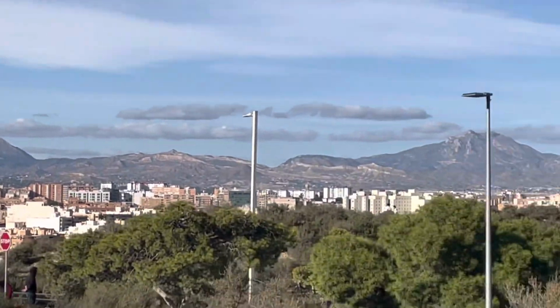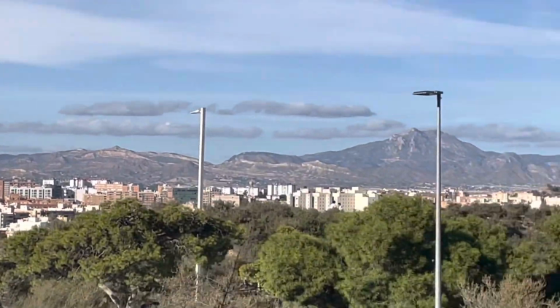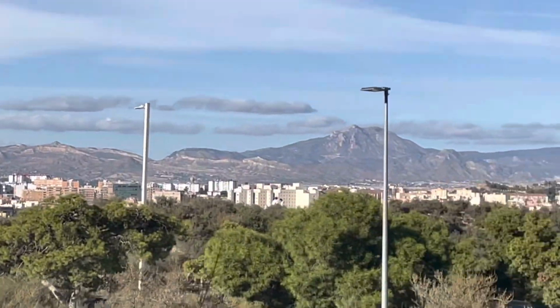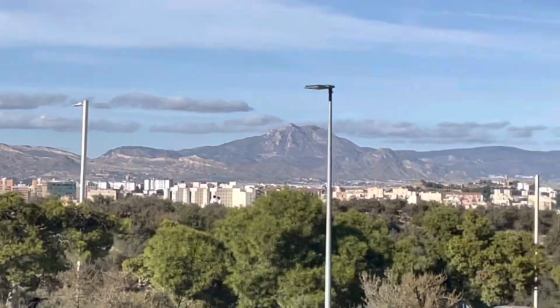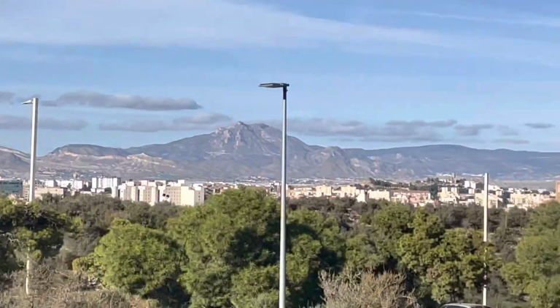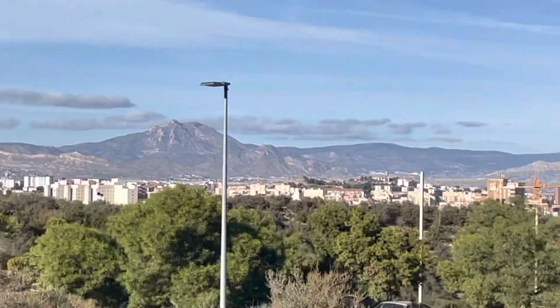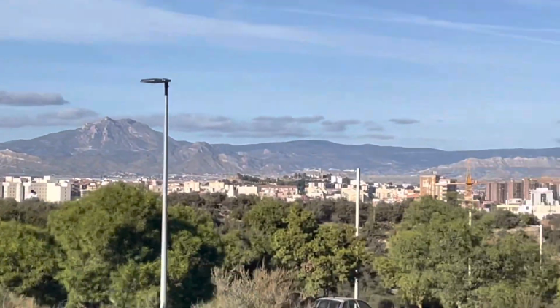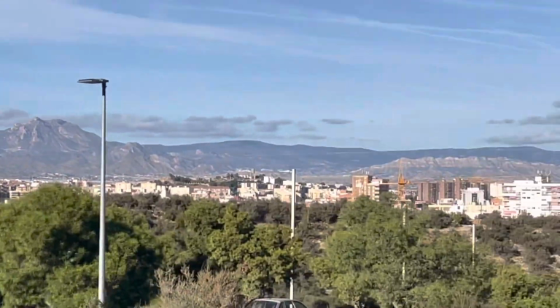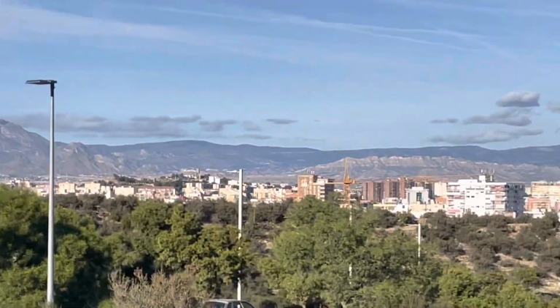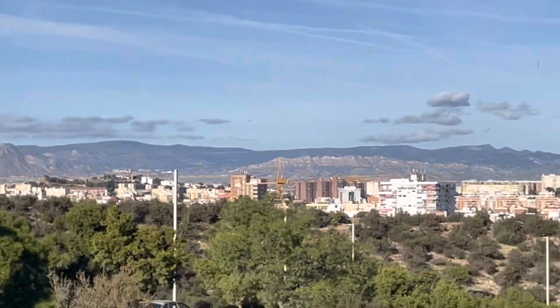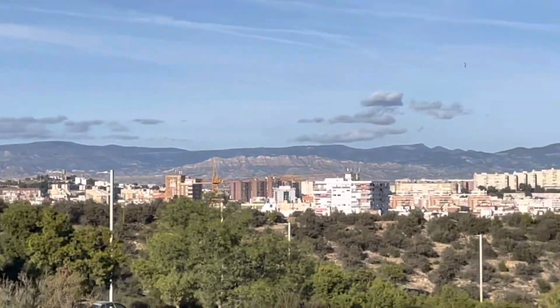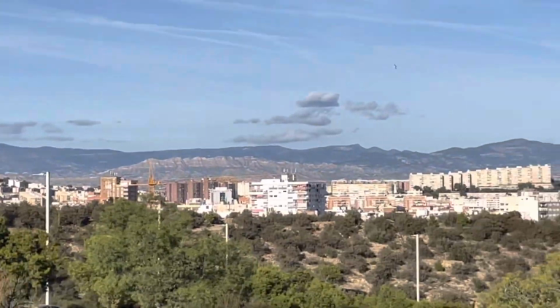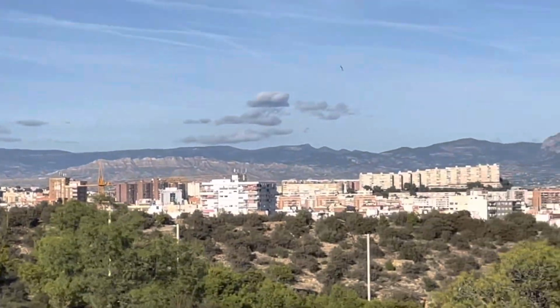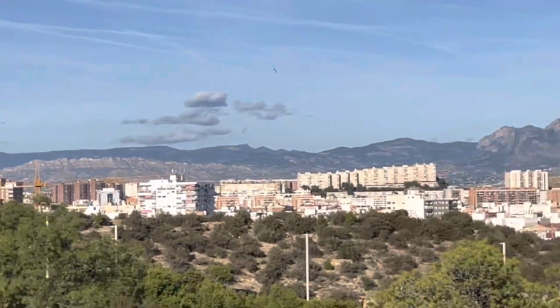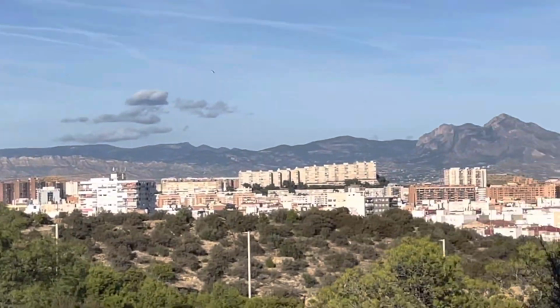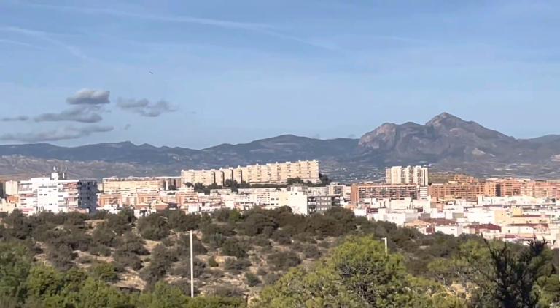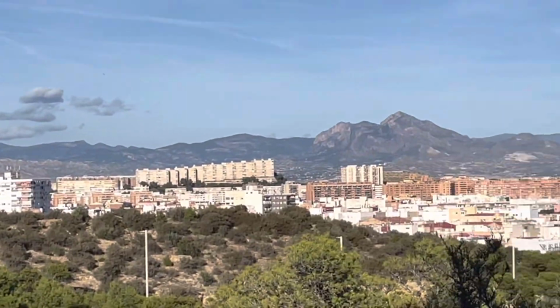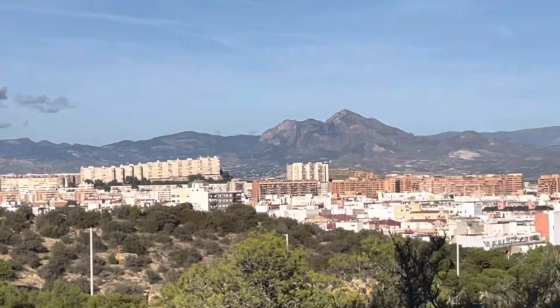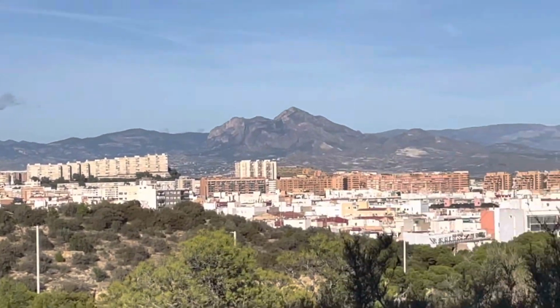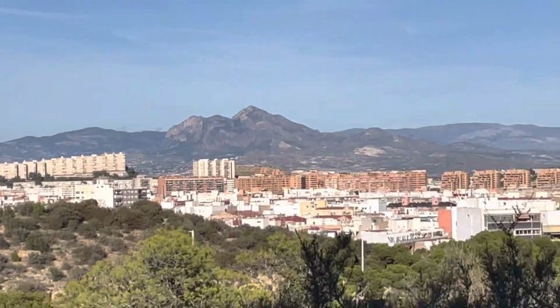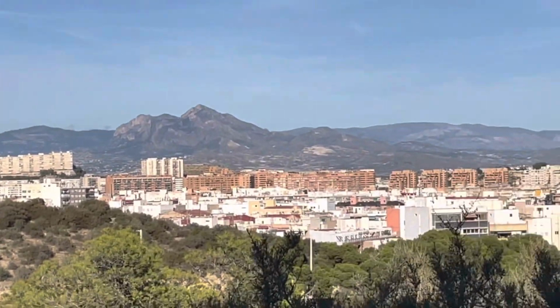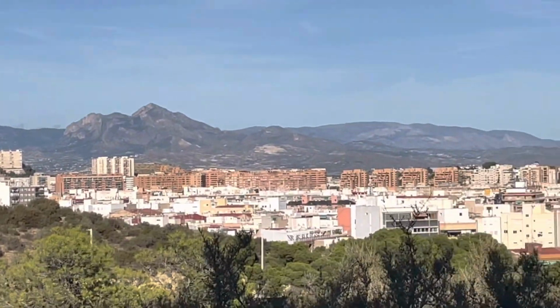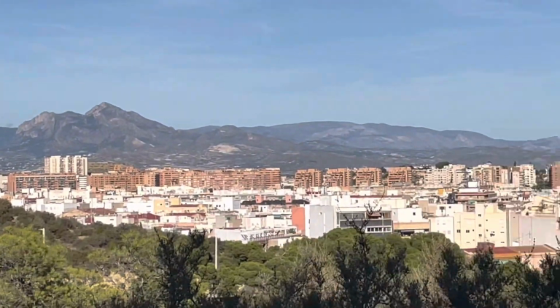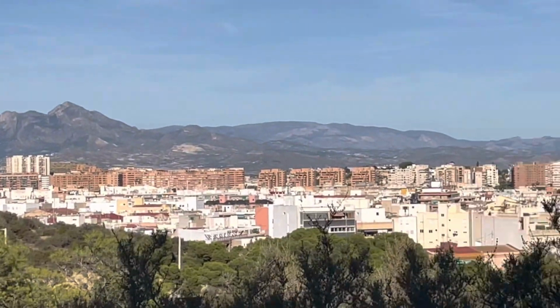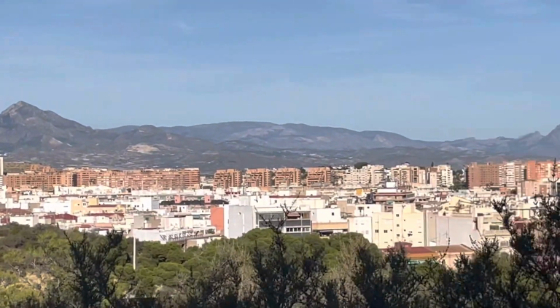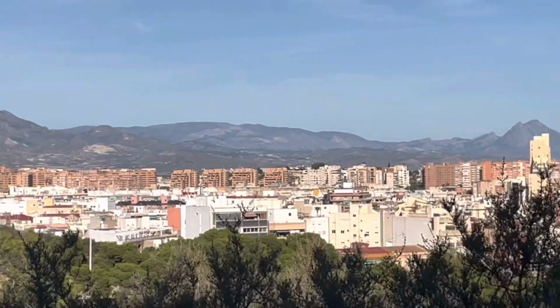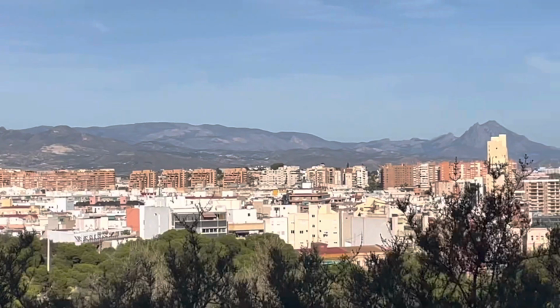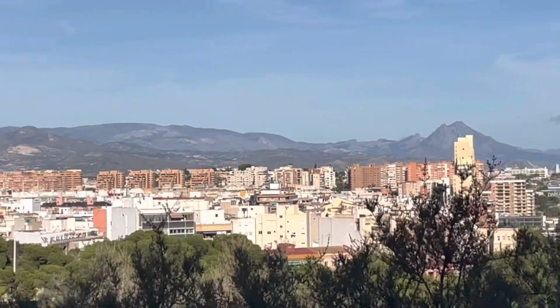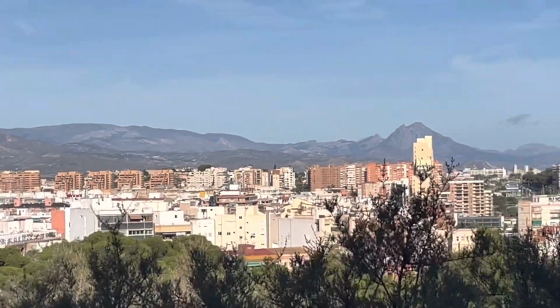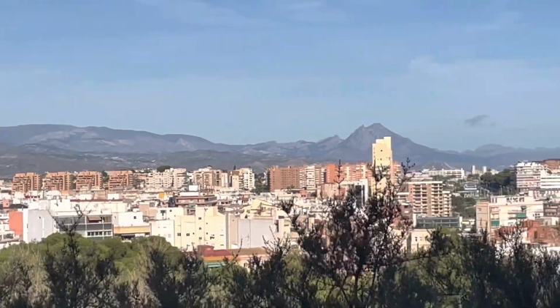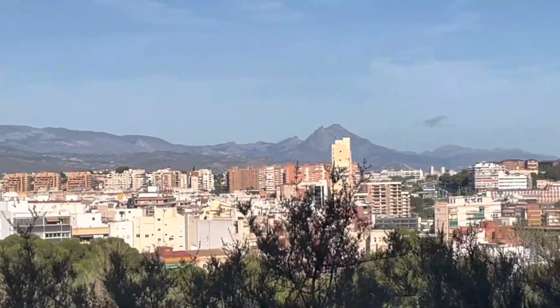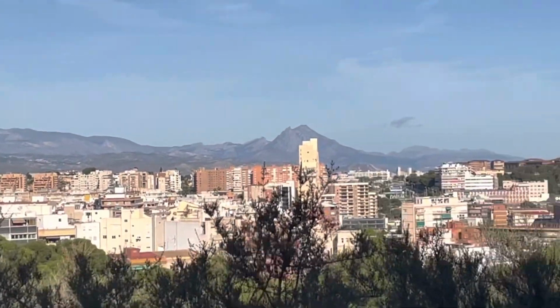He reminds me of Bulgaria. It's exactly the scenery you get there from Sofia.